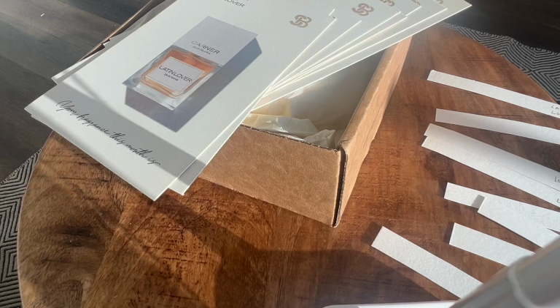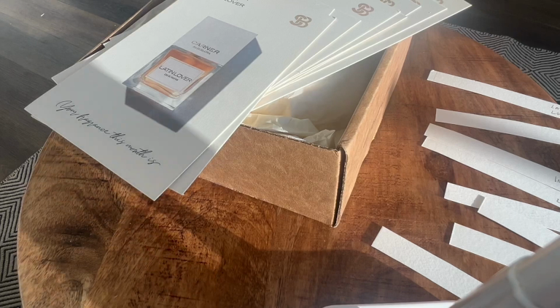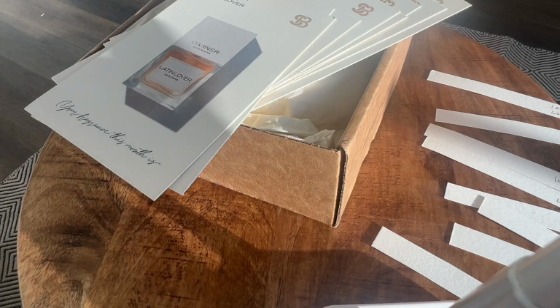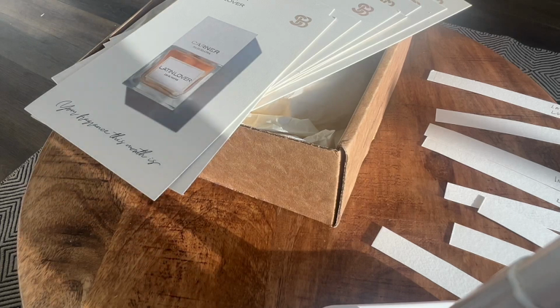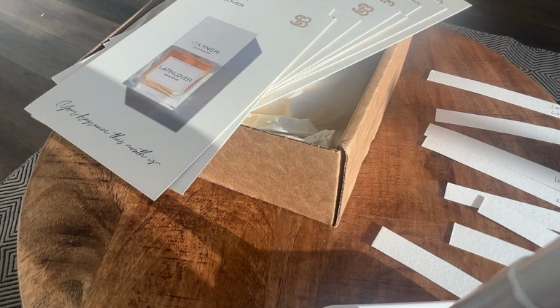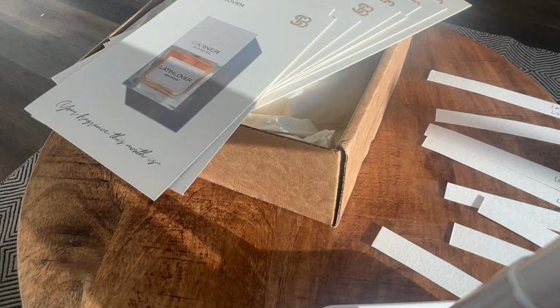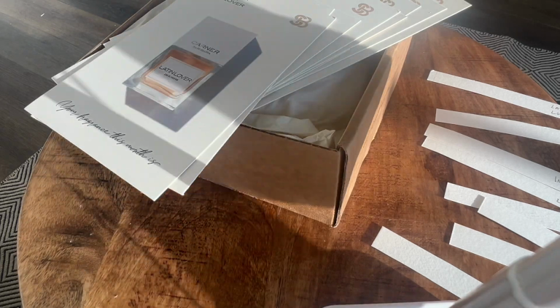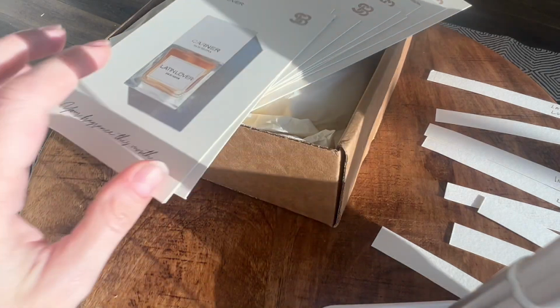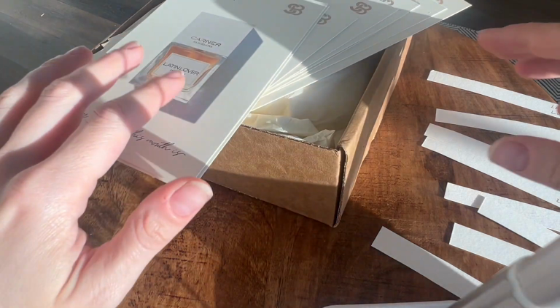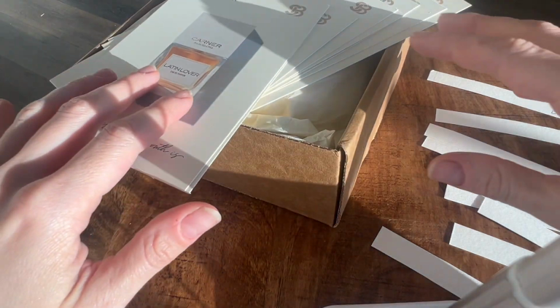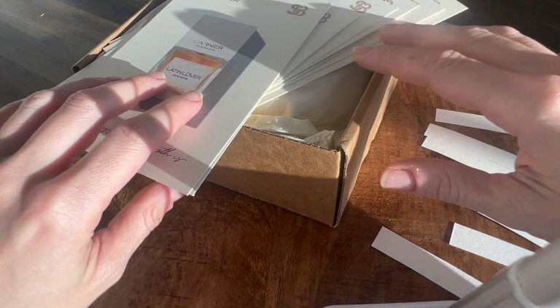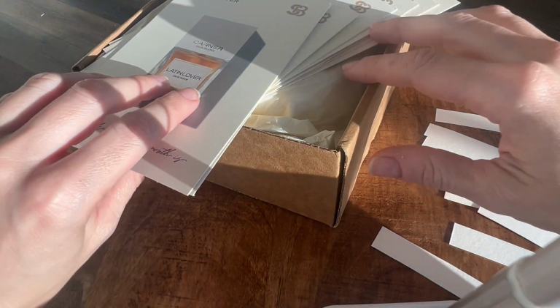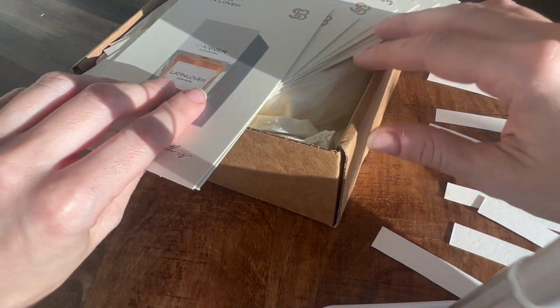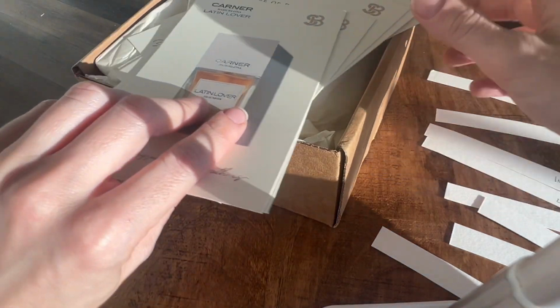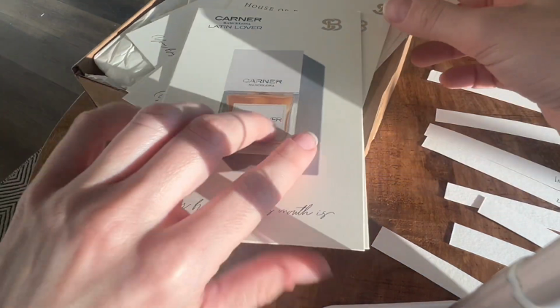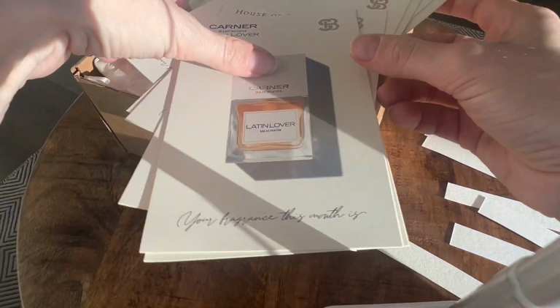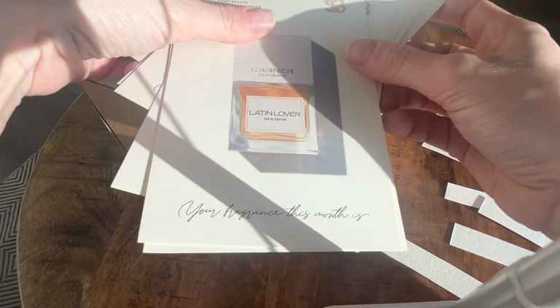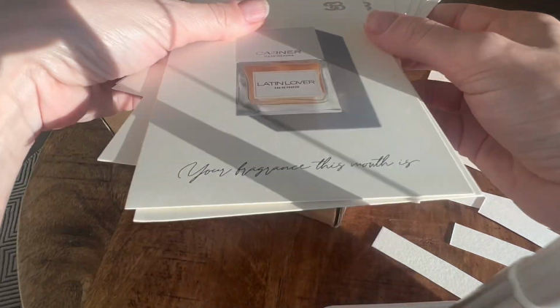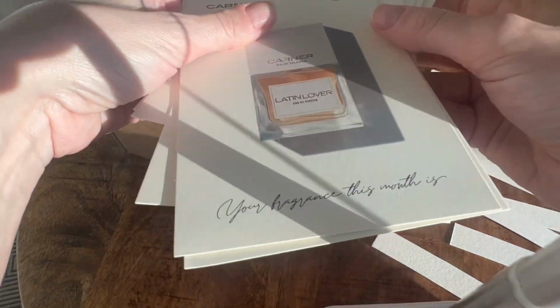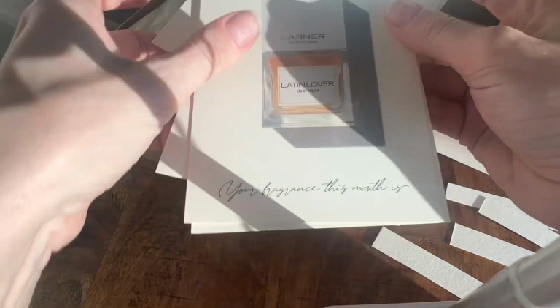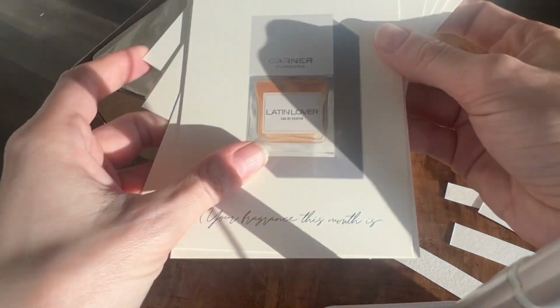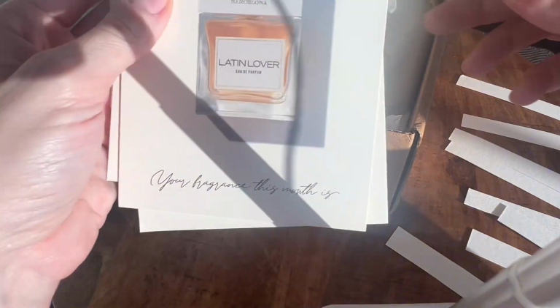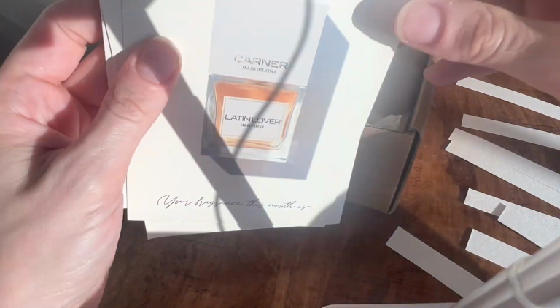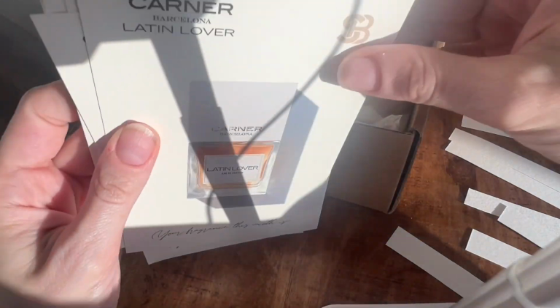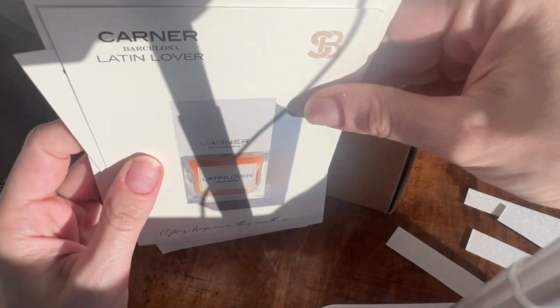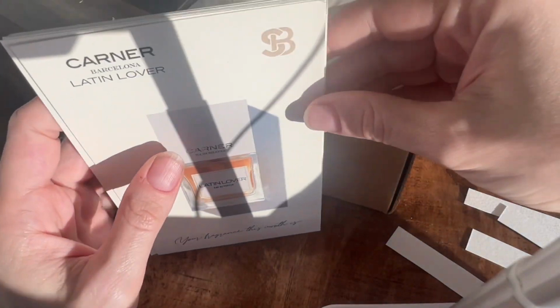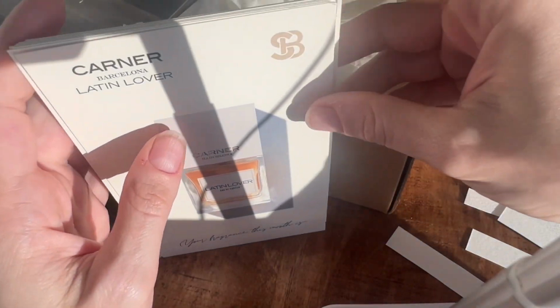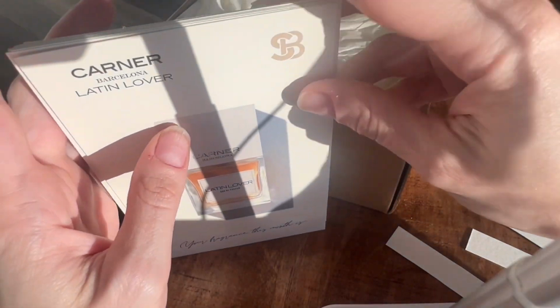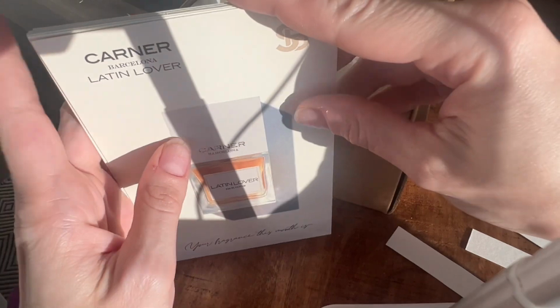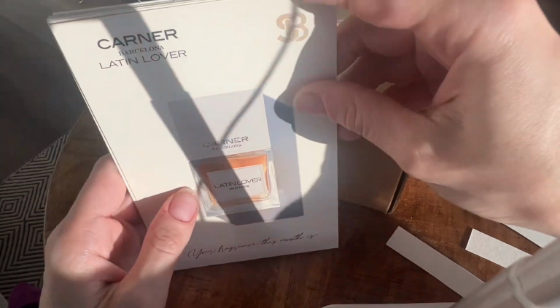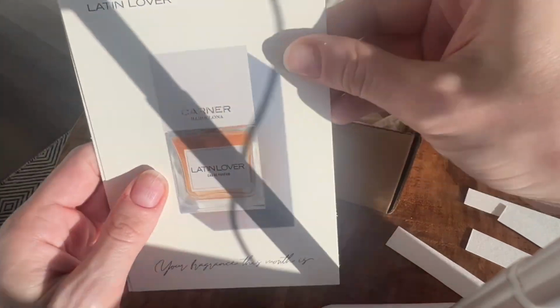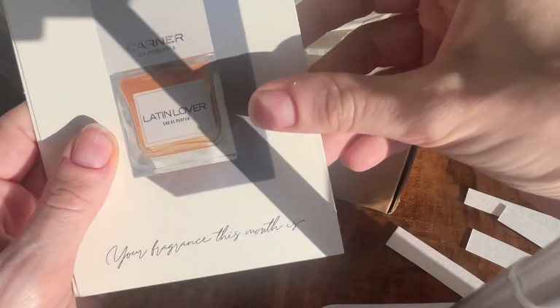Today I will be doing a Cent Bird haul. Just gonna do some quick first impressions.